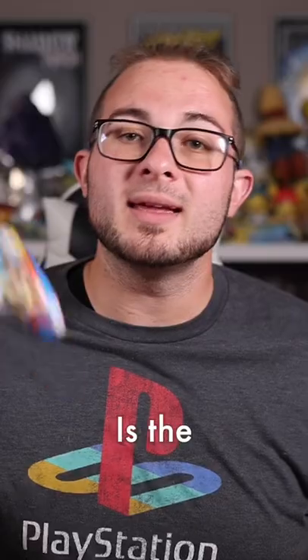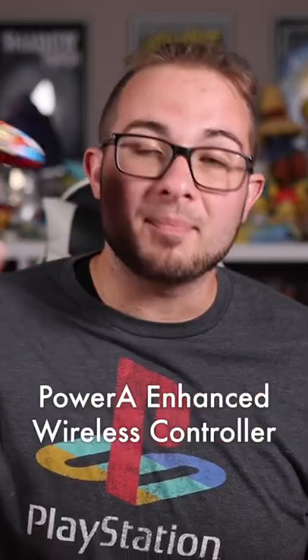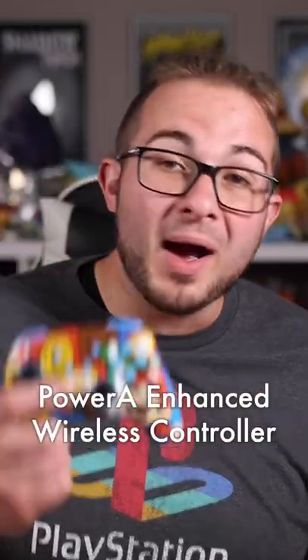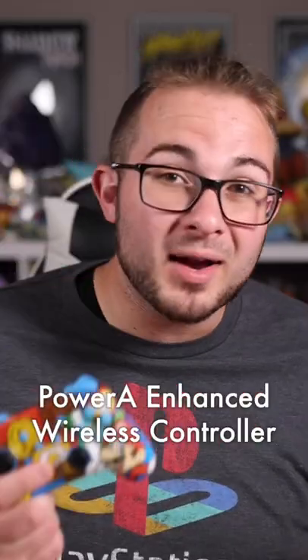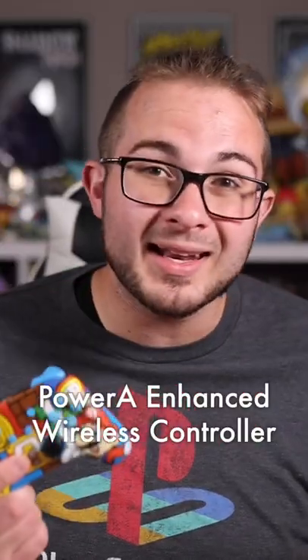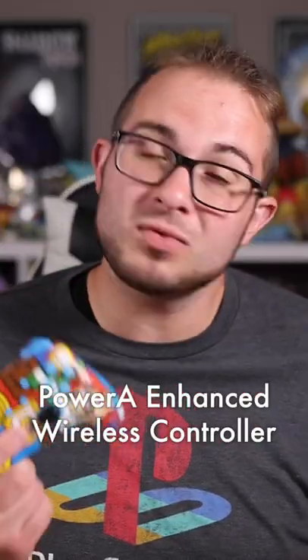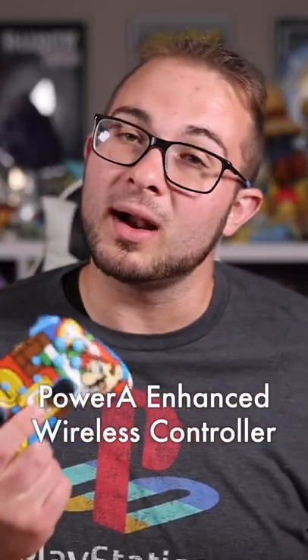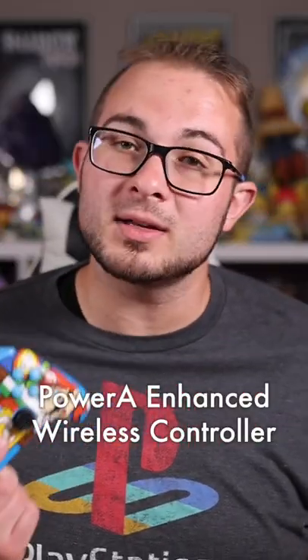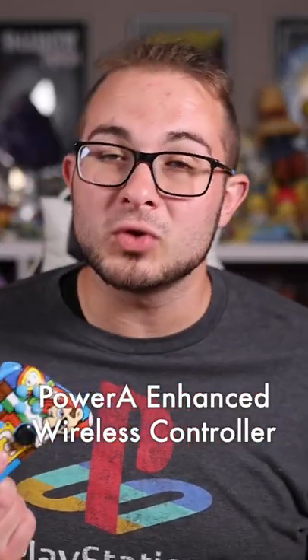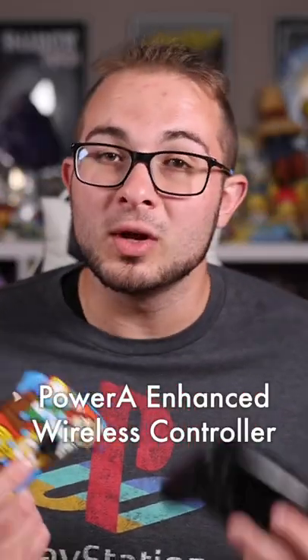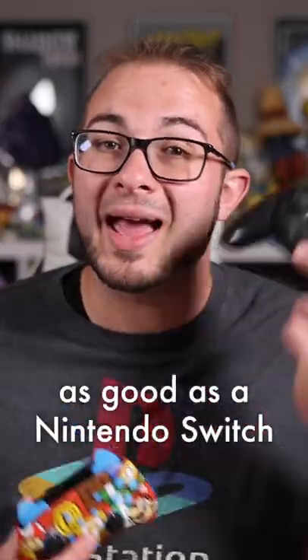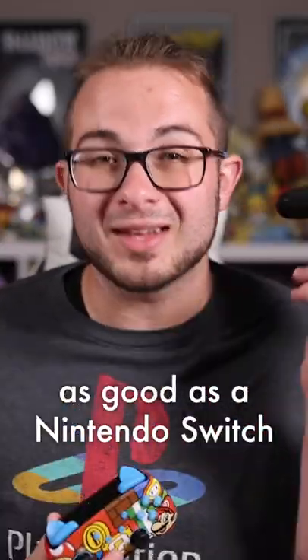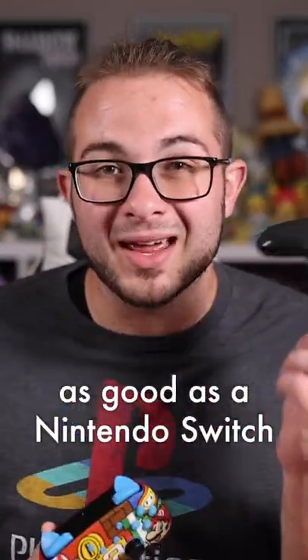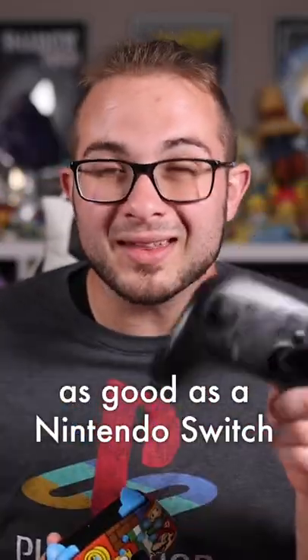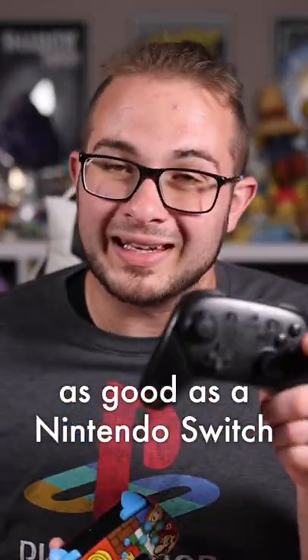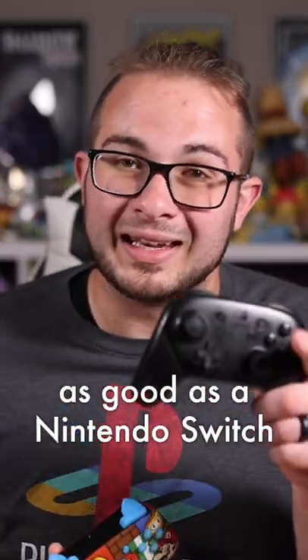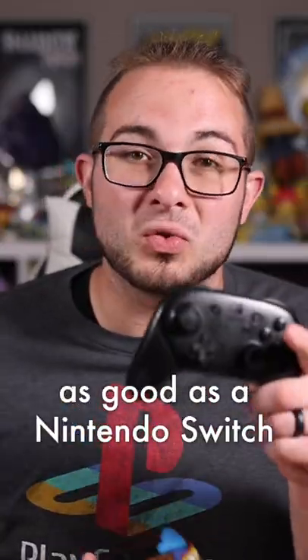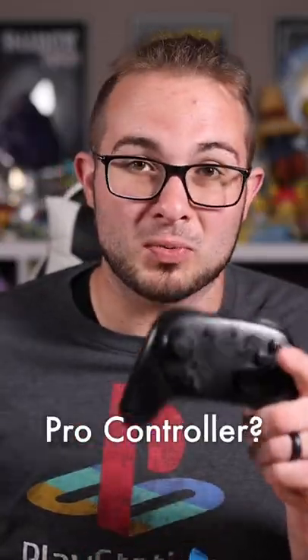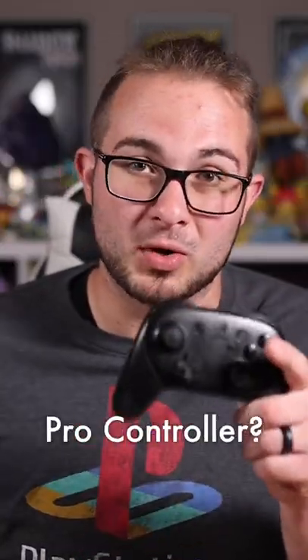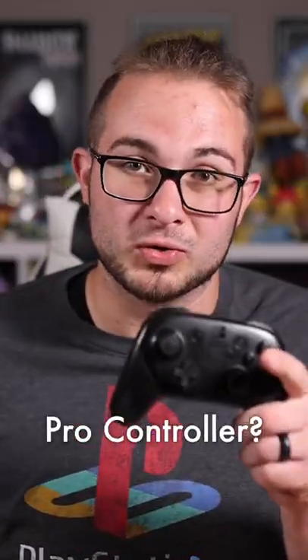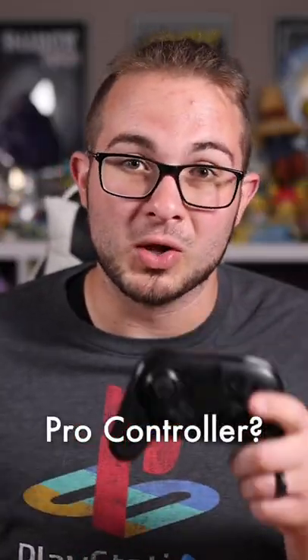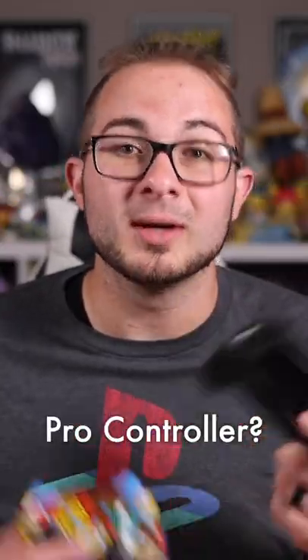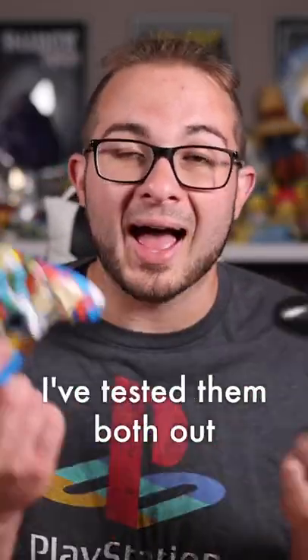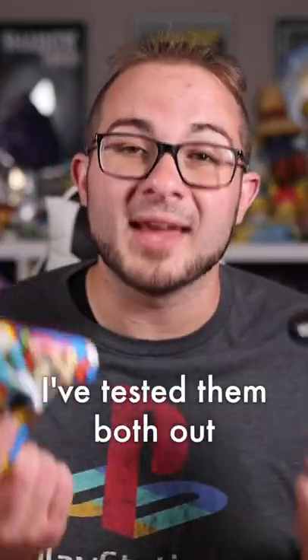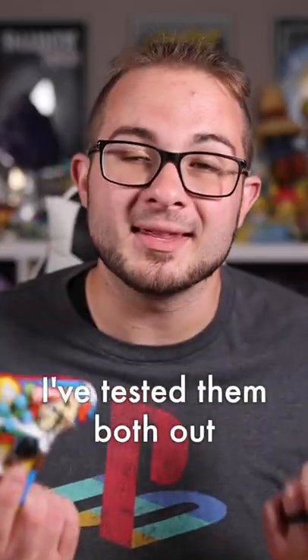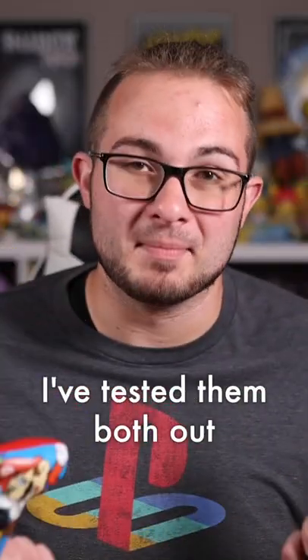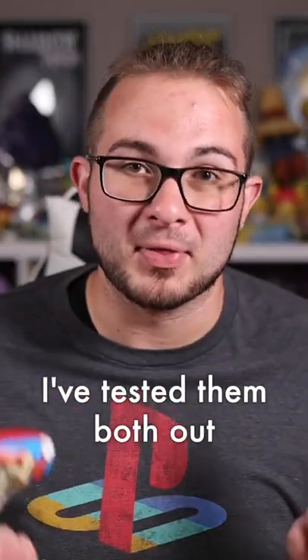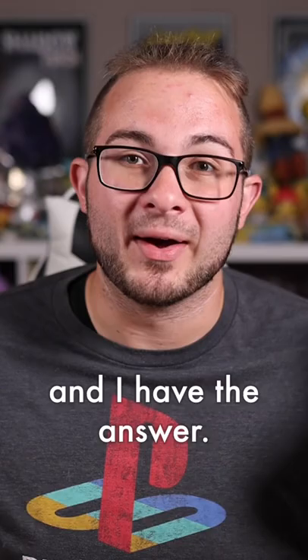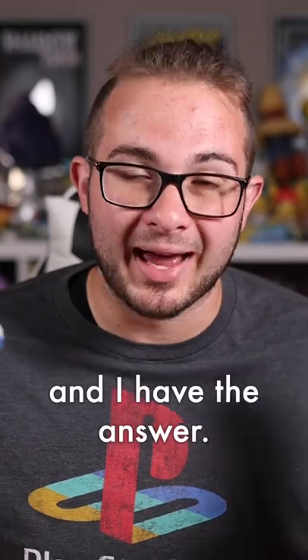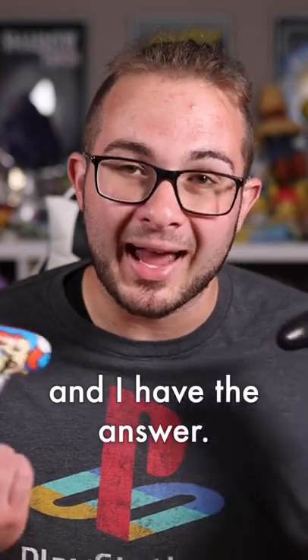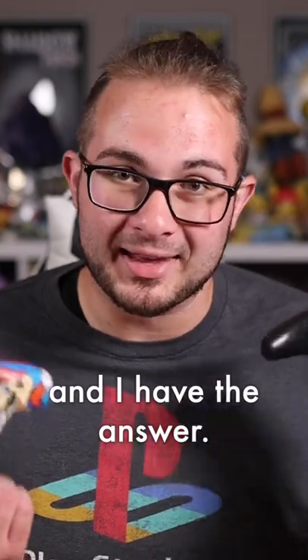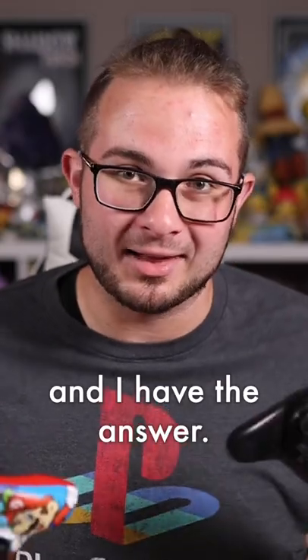Is the Power A enhanced wireless controller as good as the Nintendo Switch Pro Controller? I've tested them both out and I have the answer.